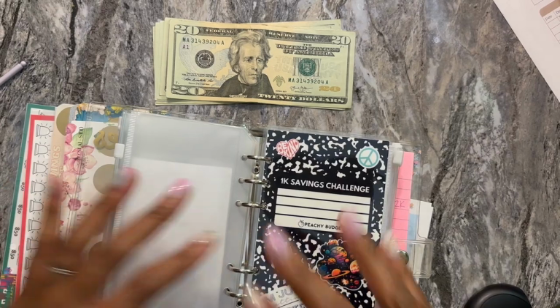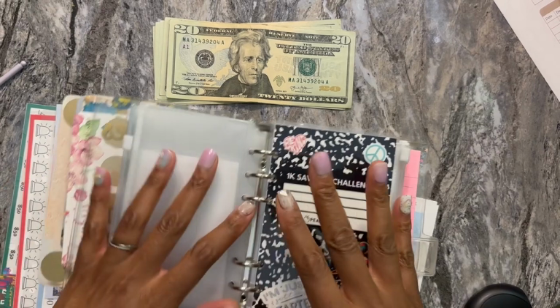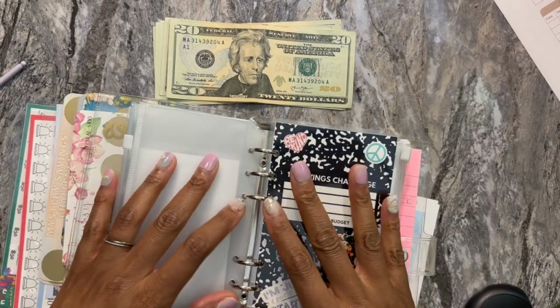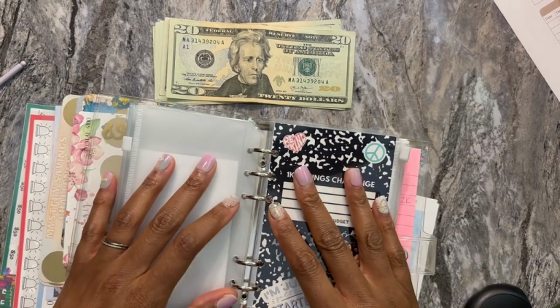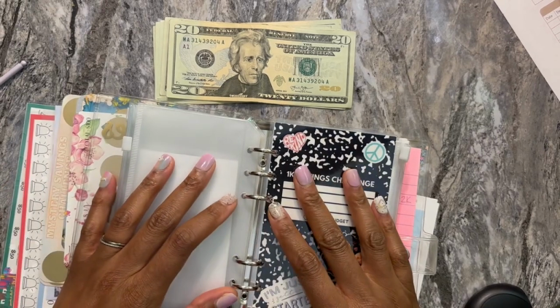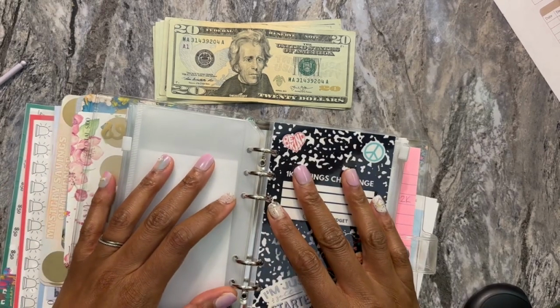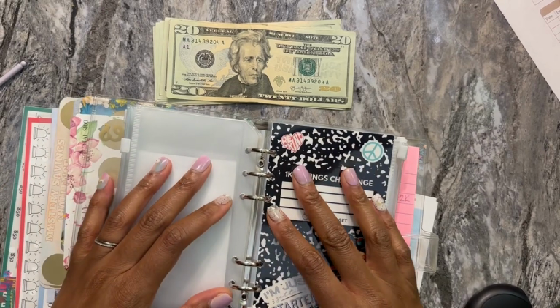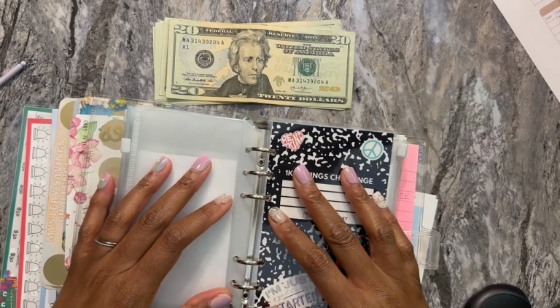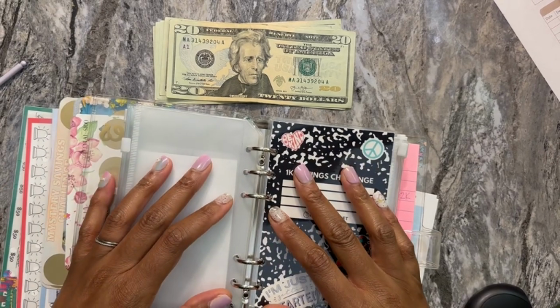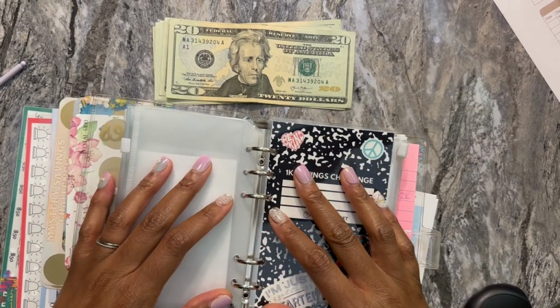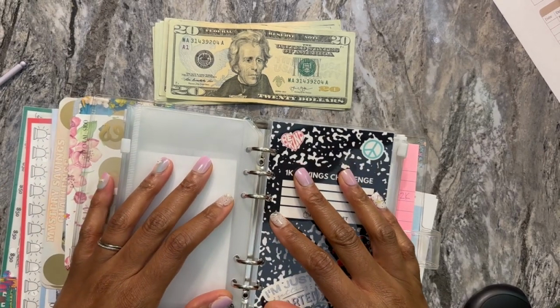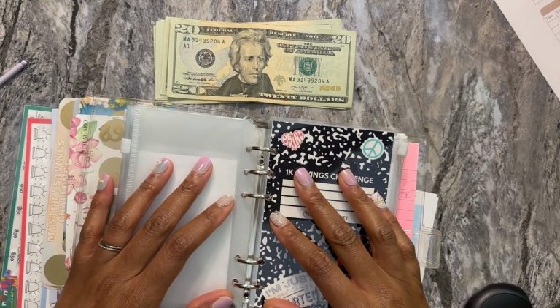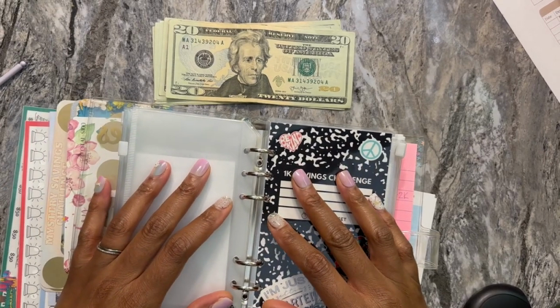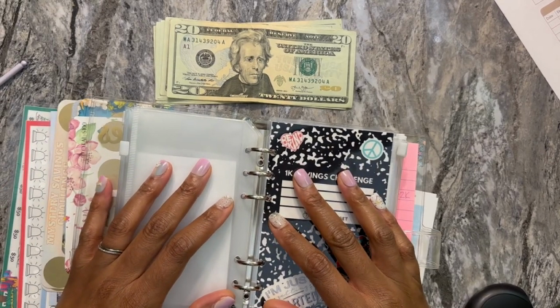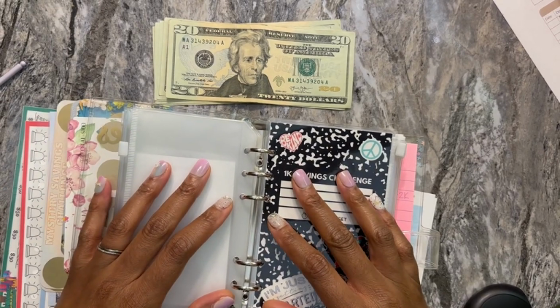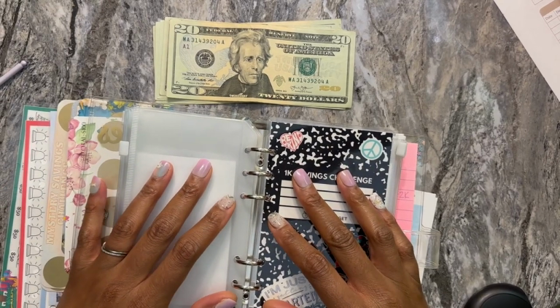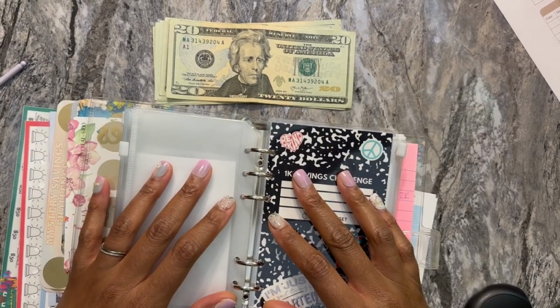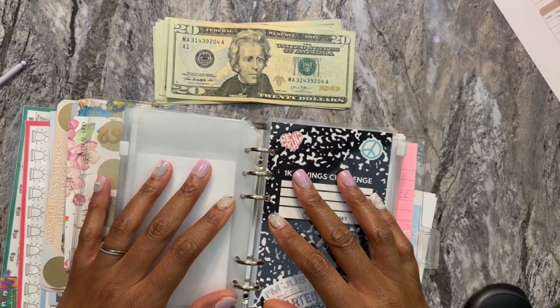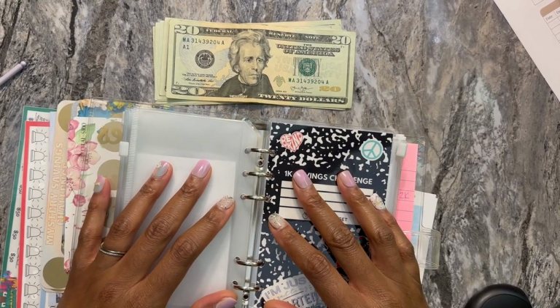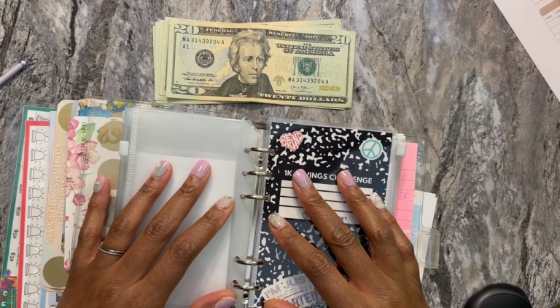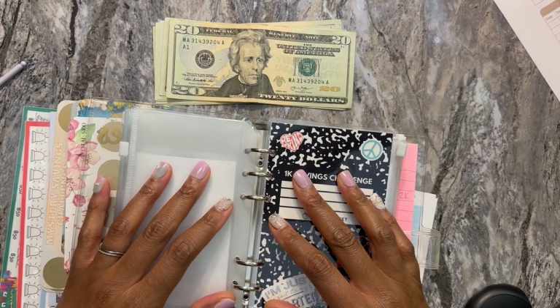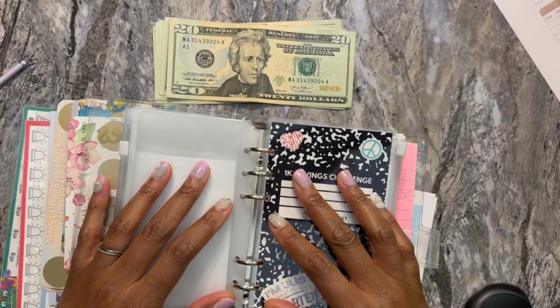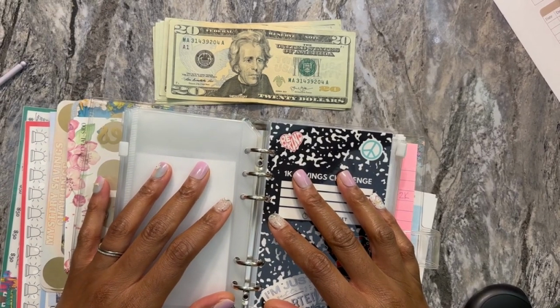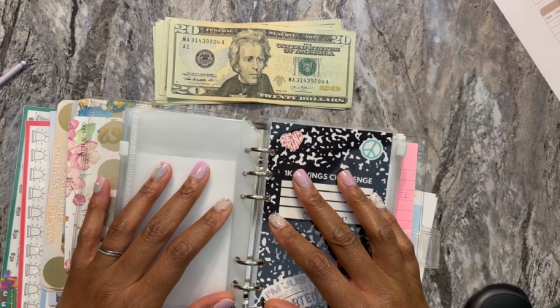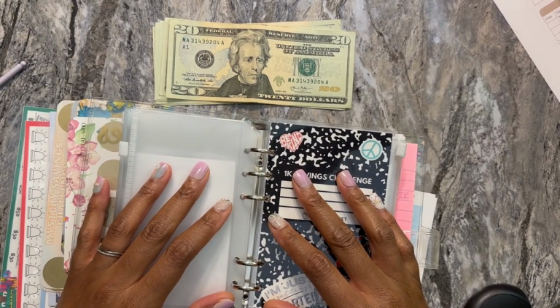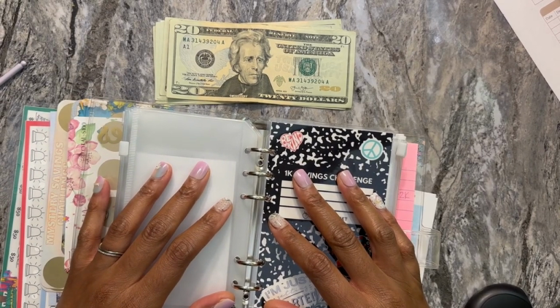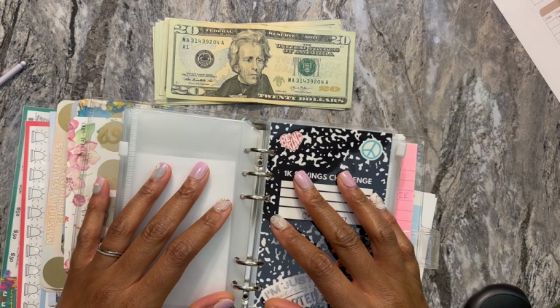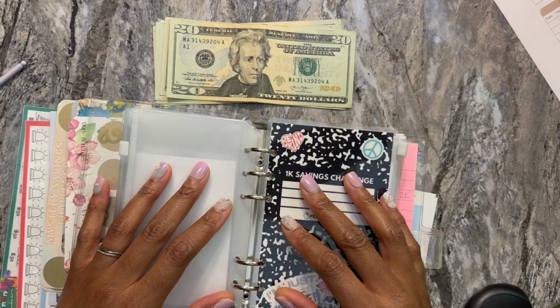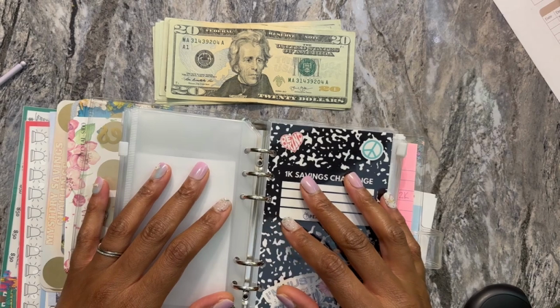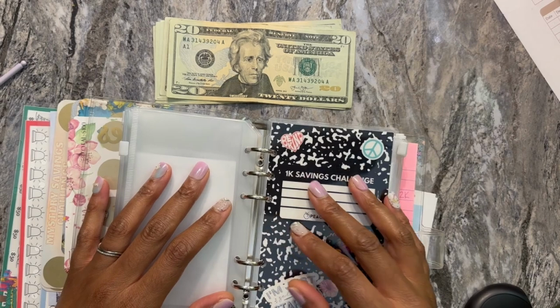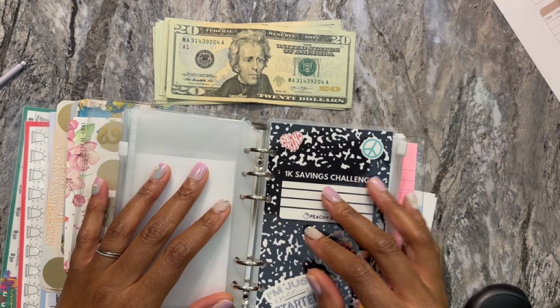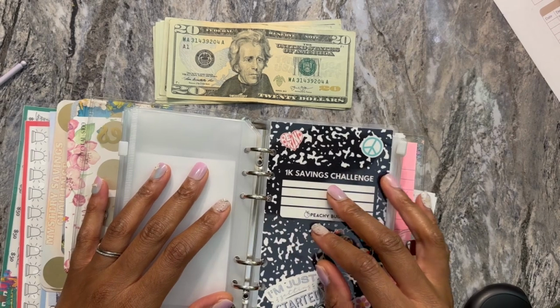Hey fam, it's me, Mama Bear, and I am back with another savings challenge stuffing.